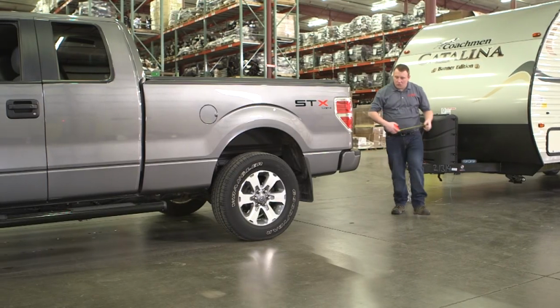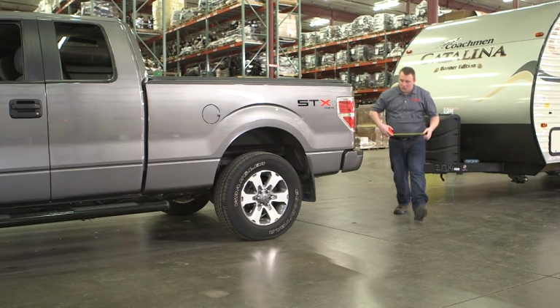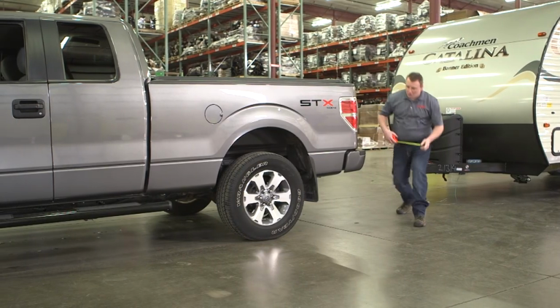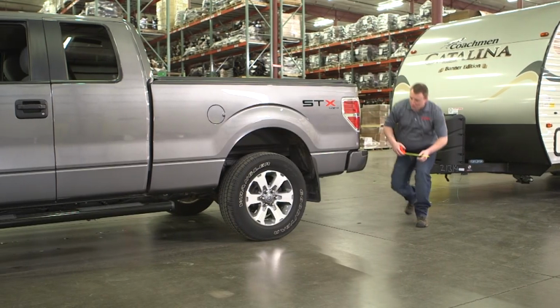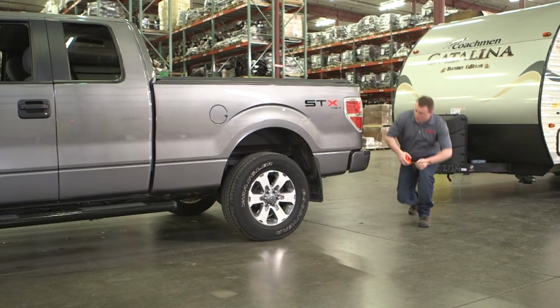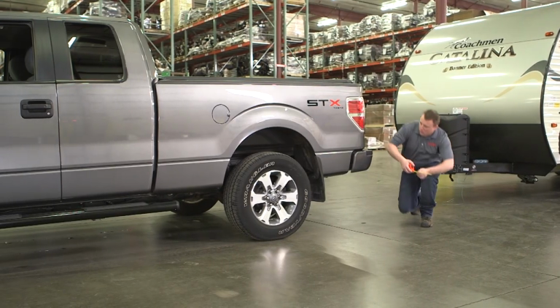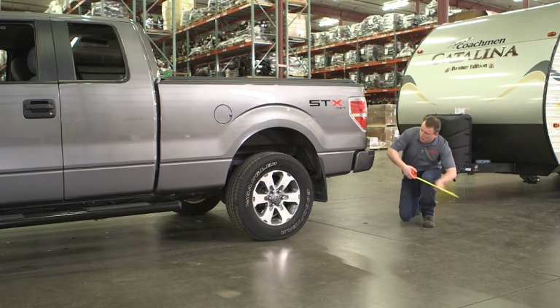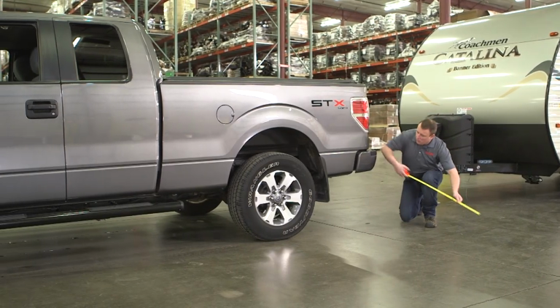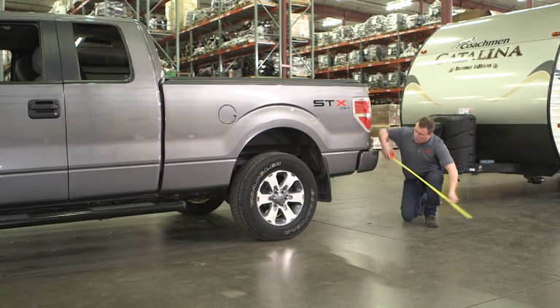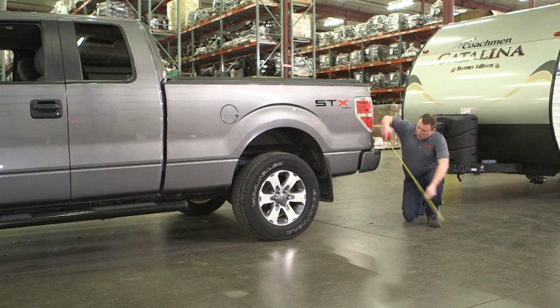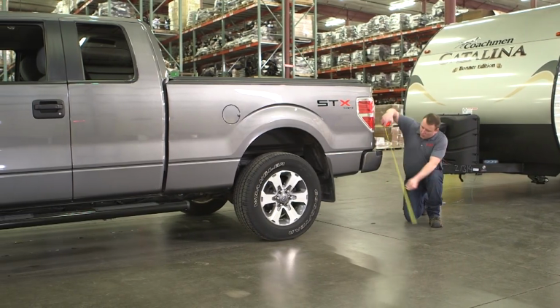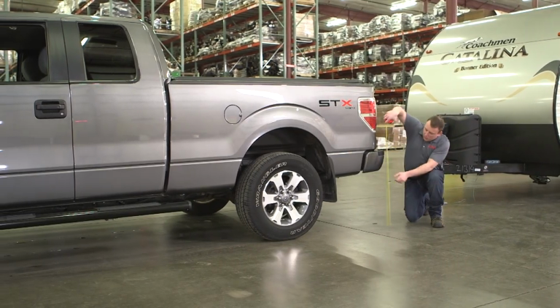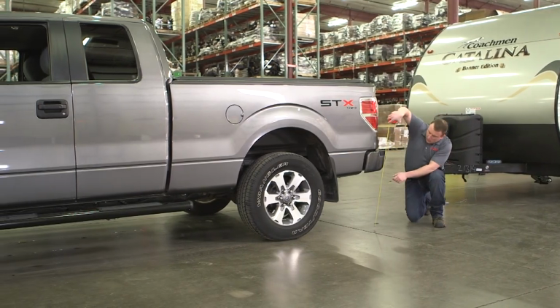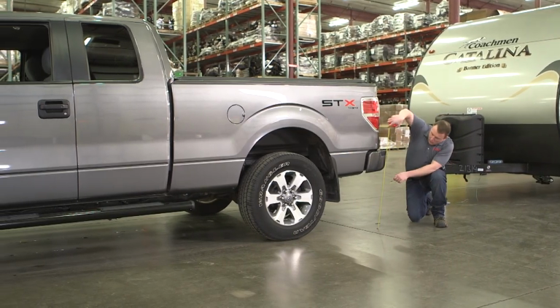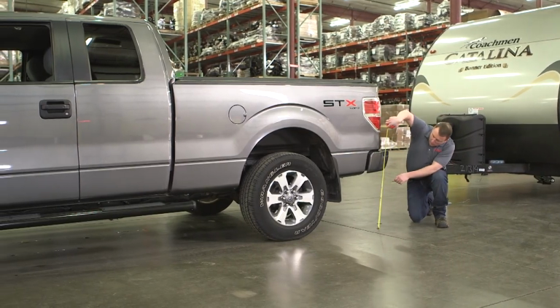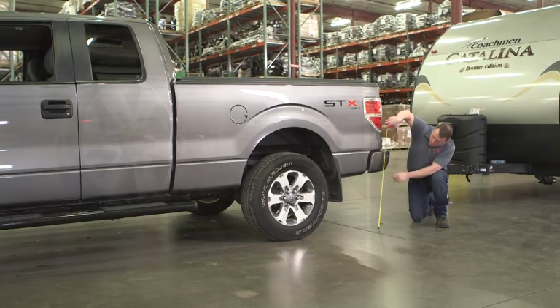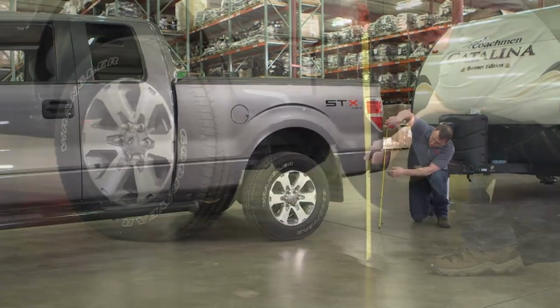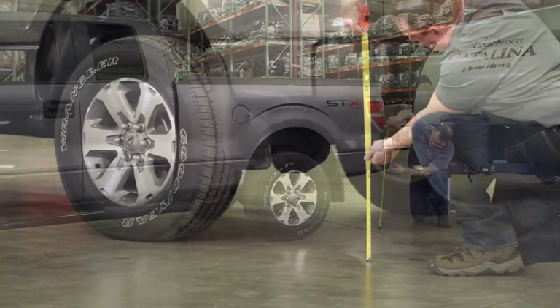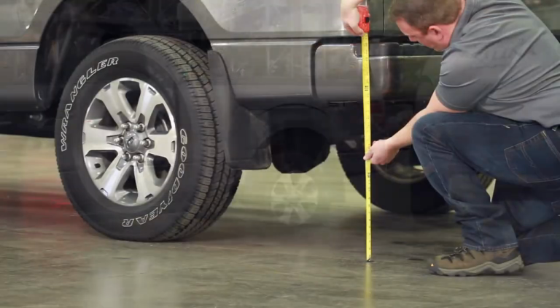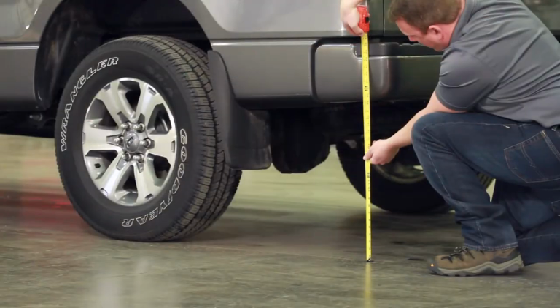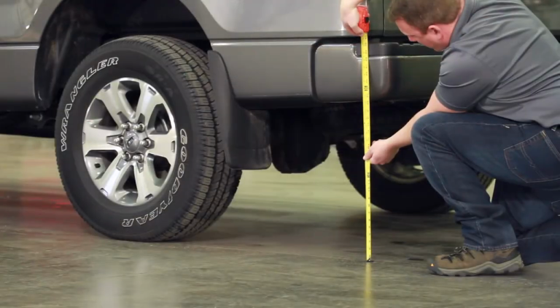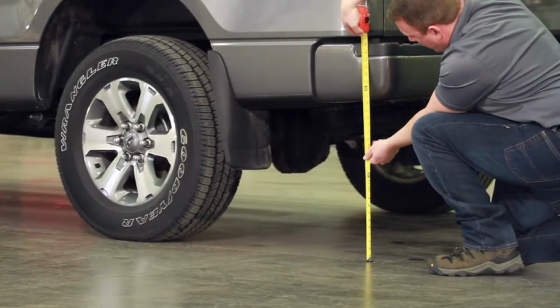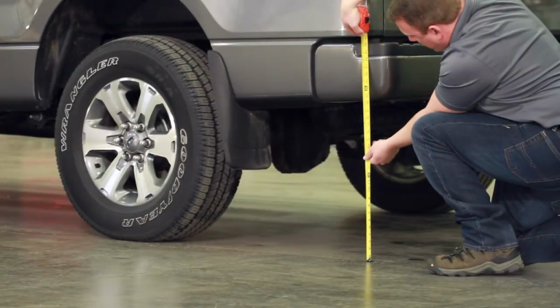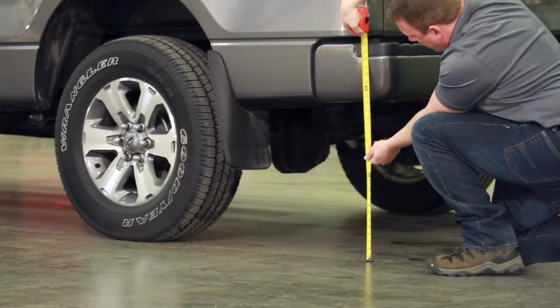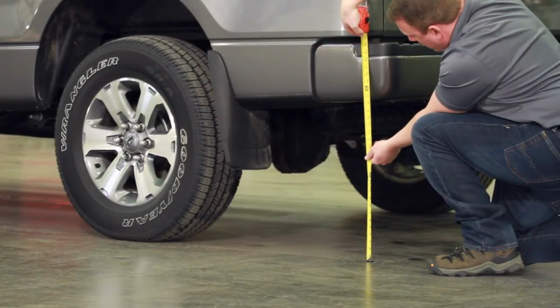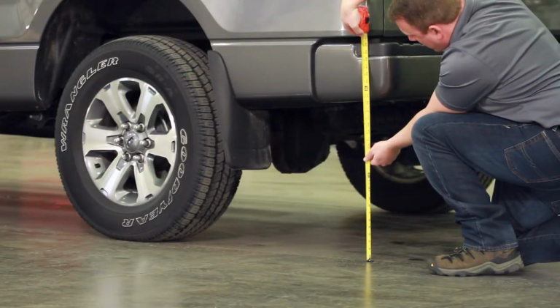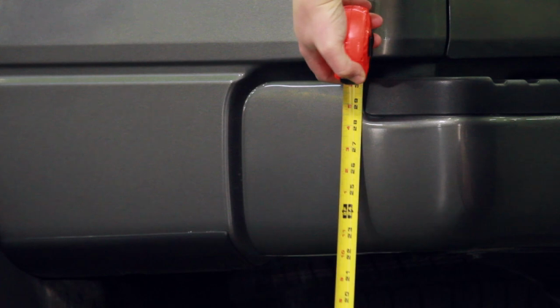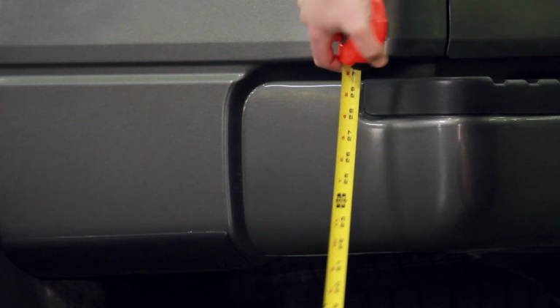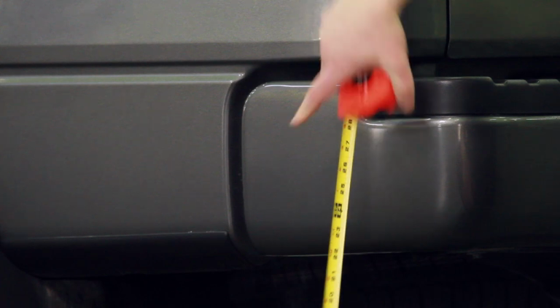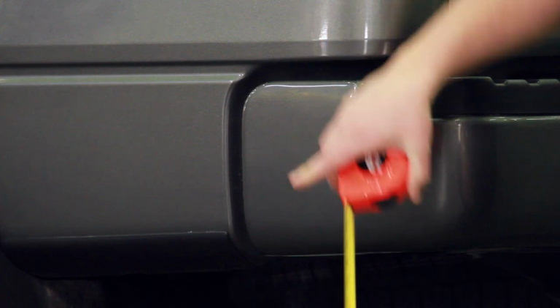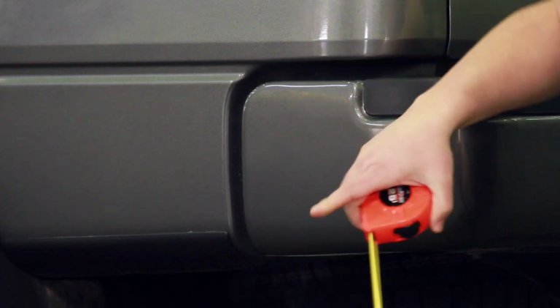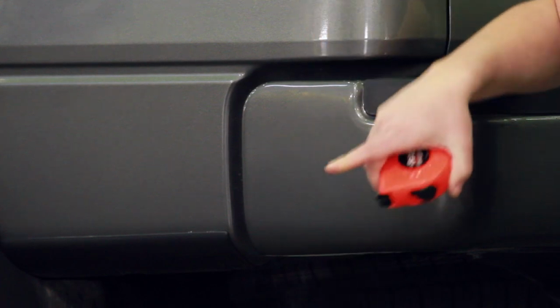Next, measure and record the distance of the rear and front bumper of the tow vehicle to the level ground.